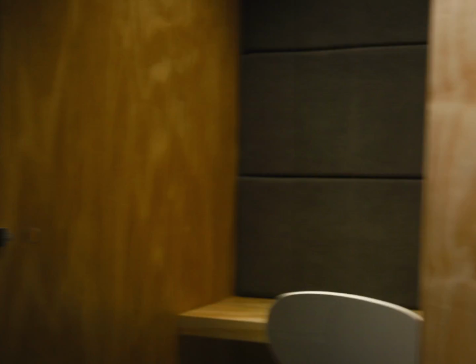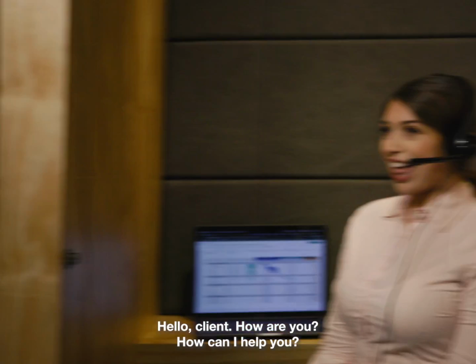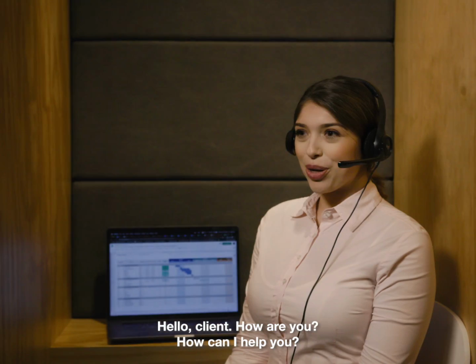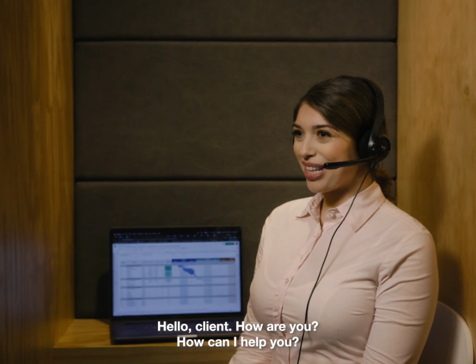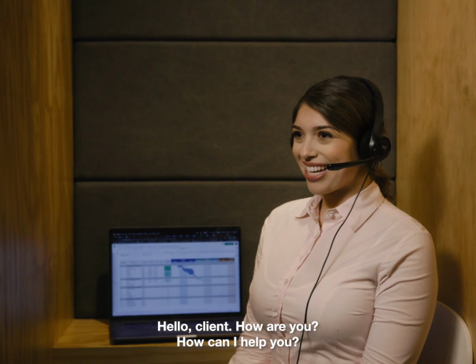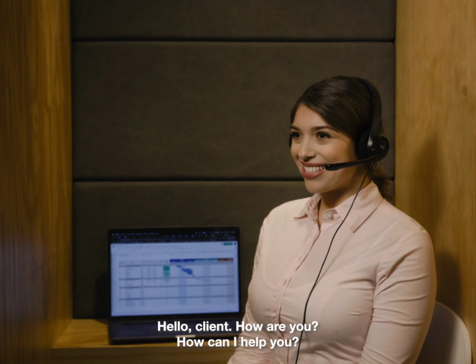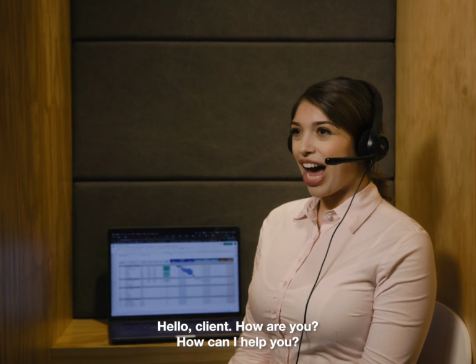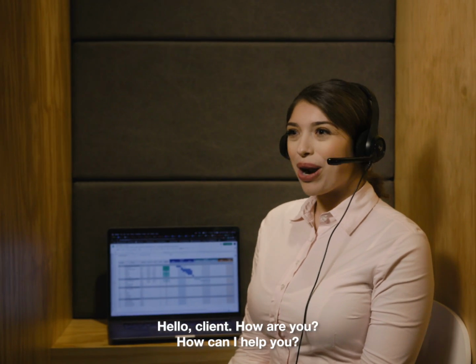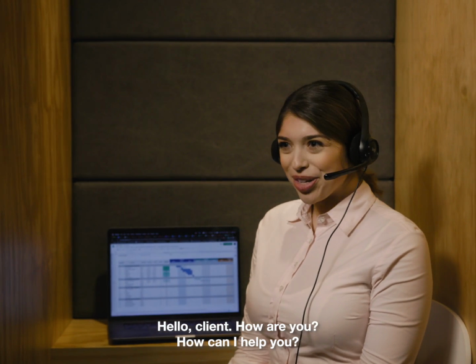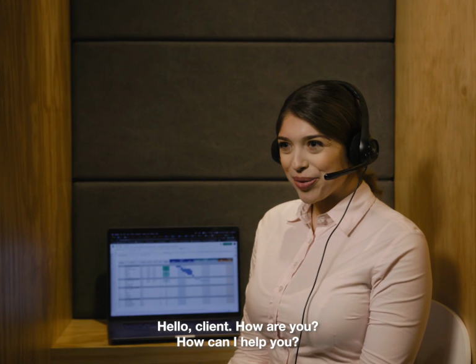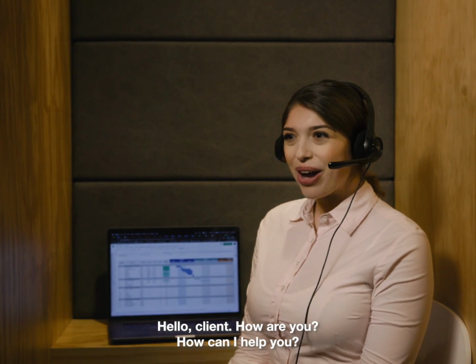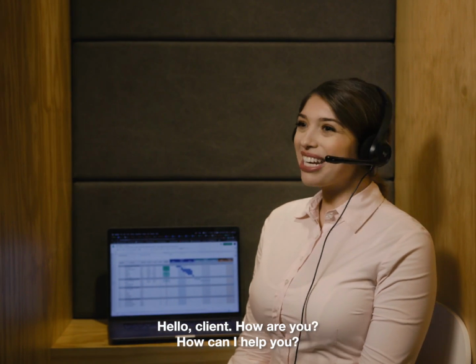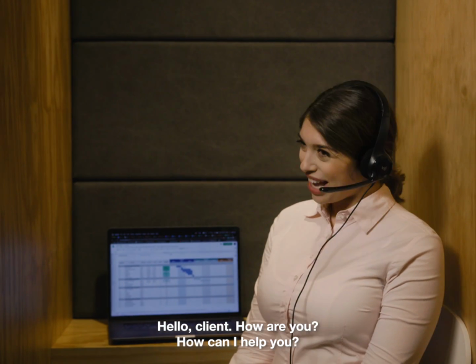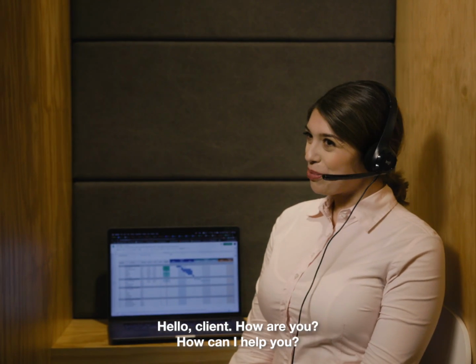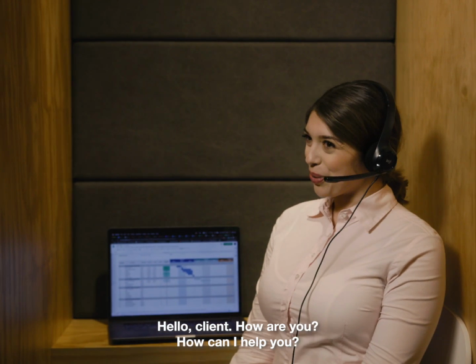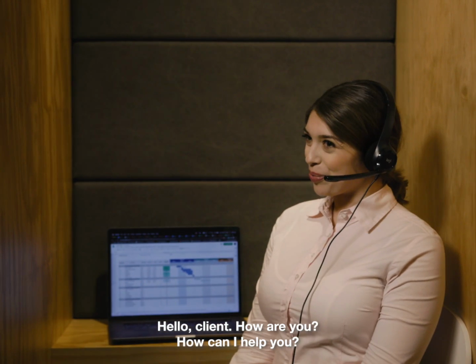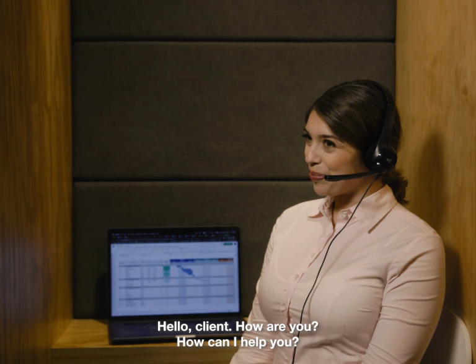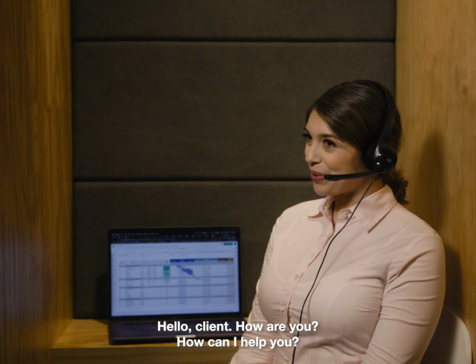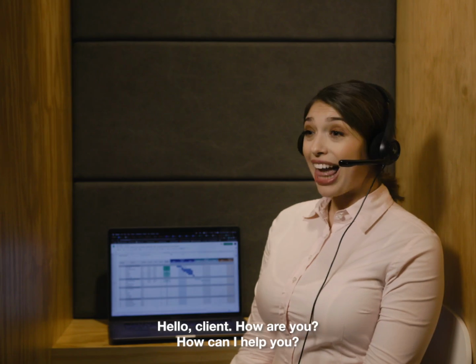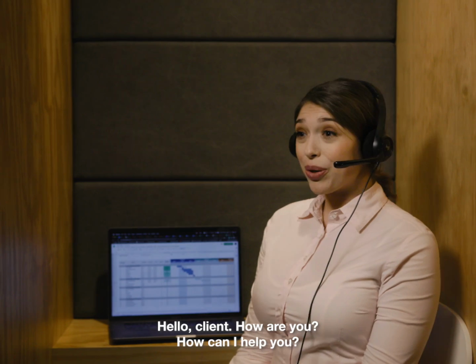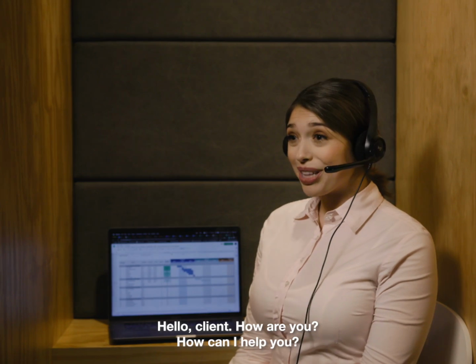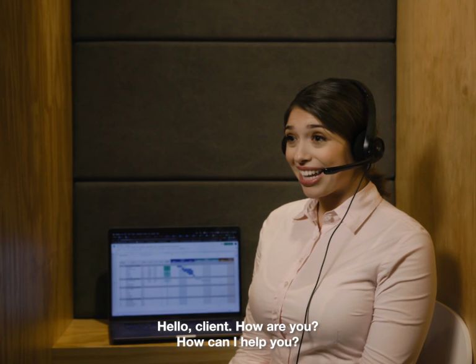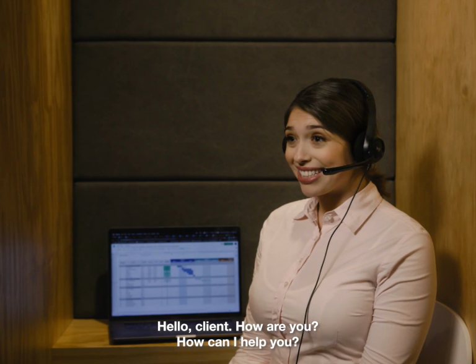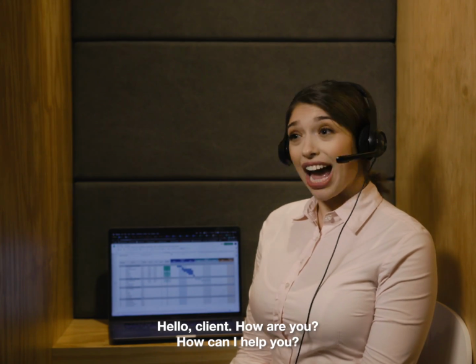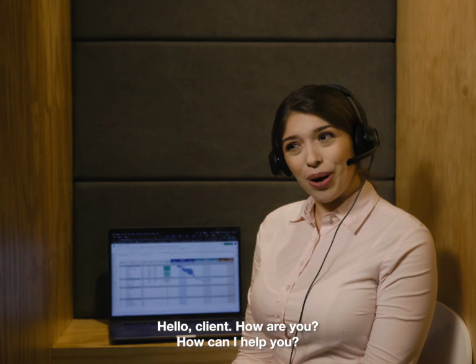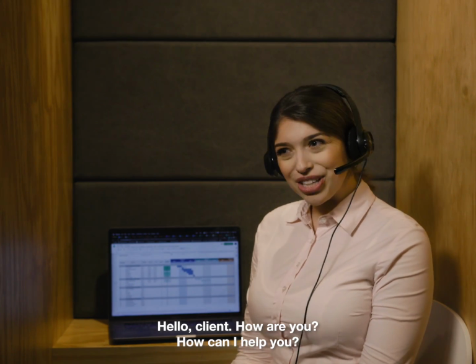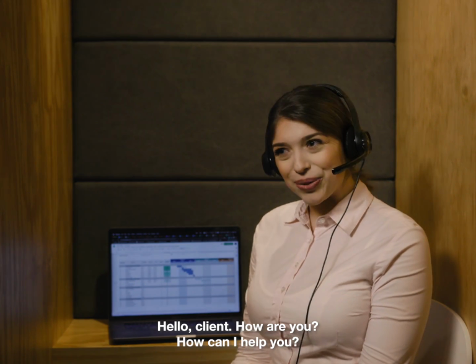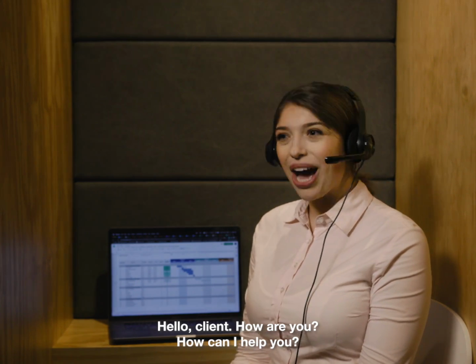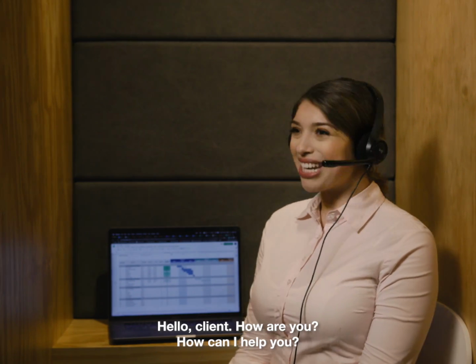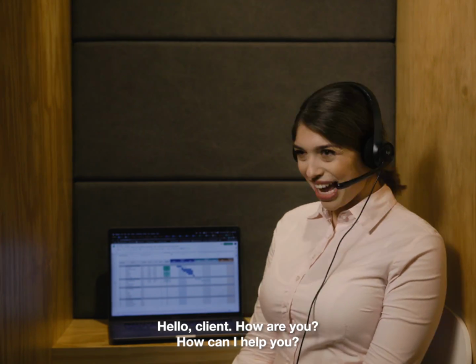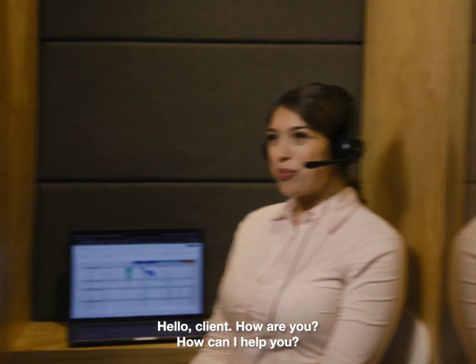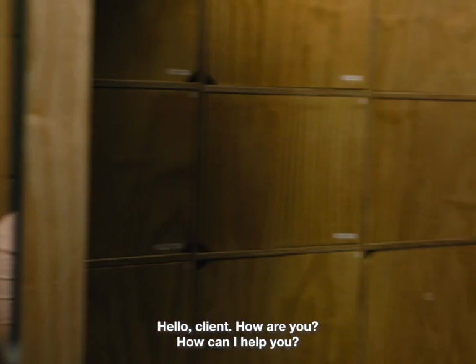Hello, client. How are you? How can I help you?